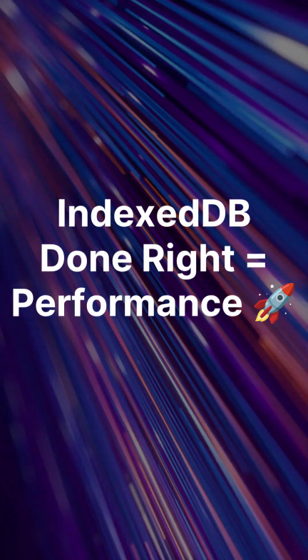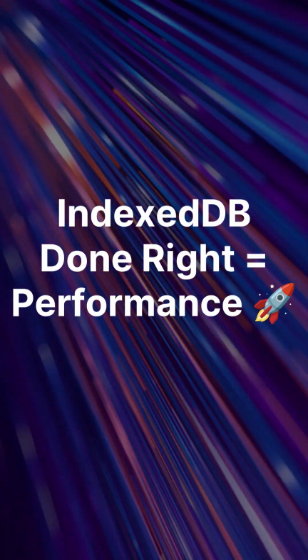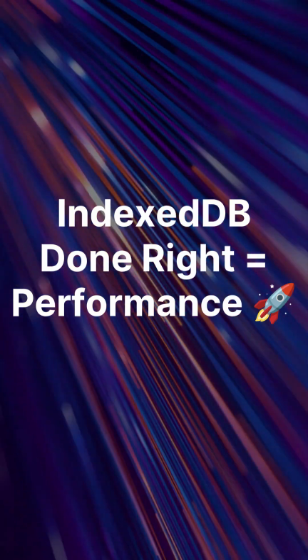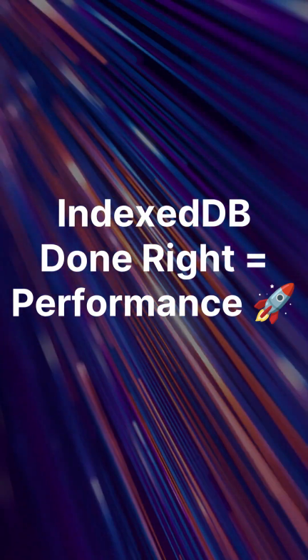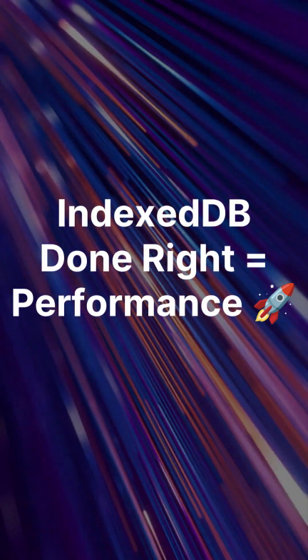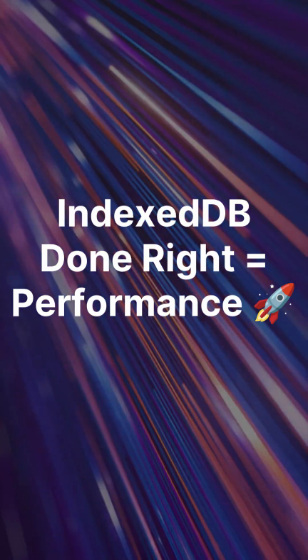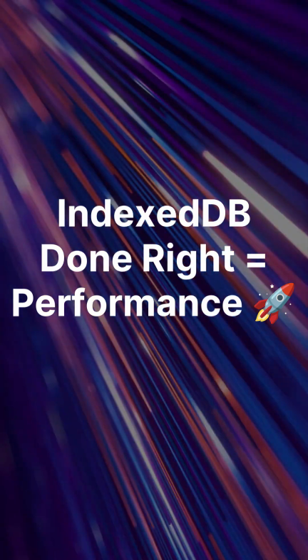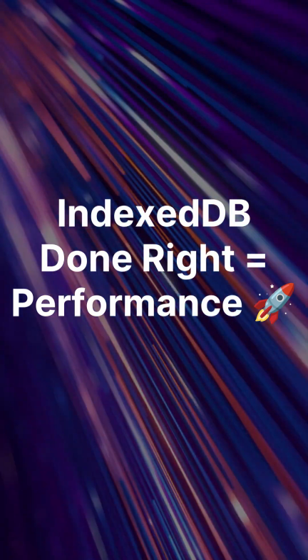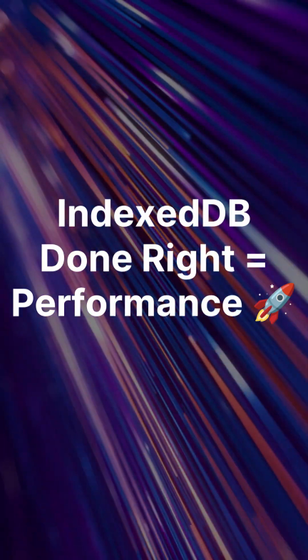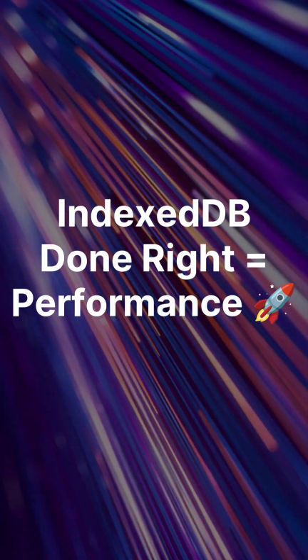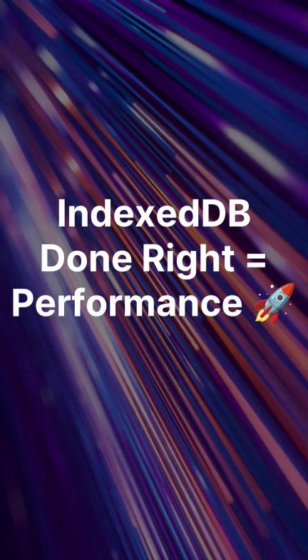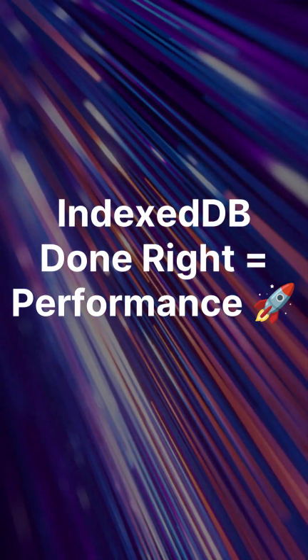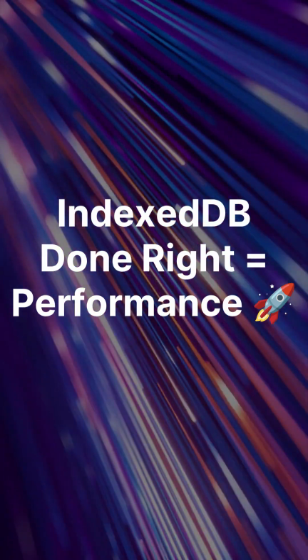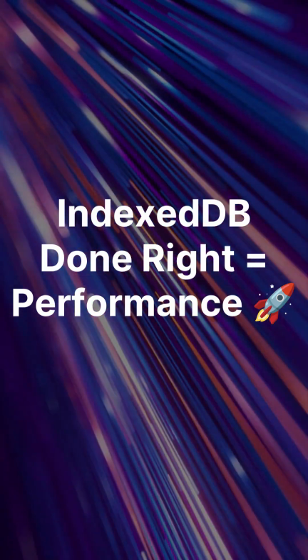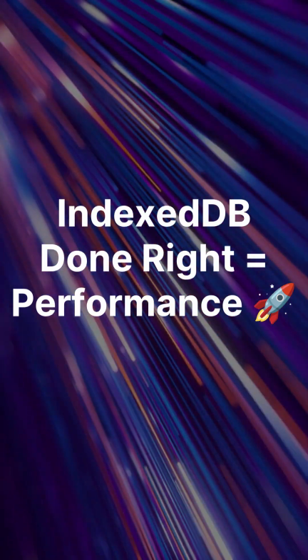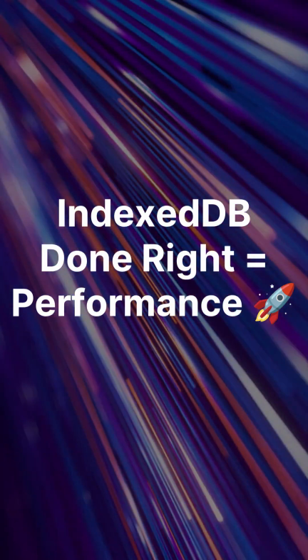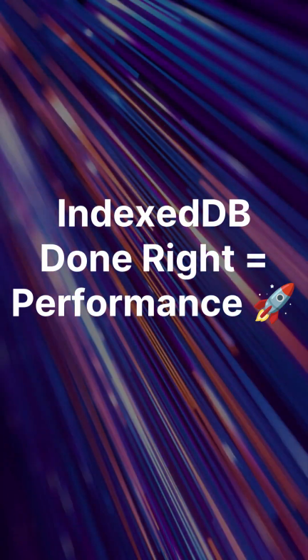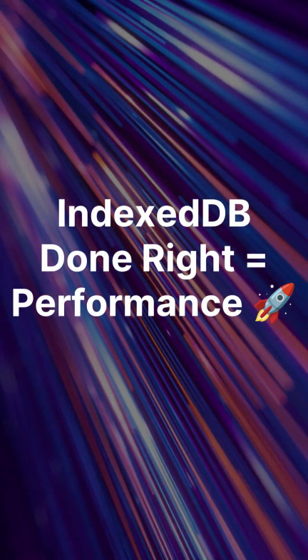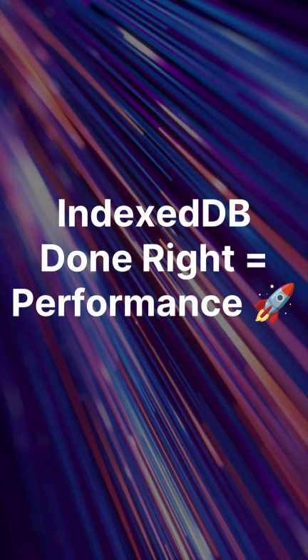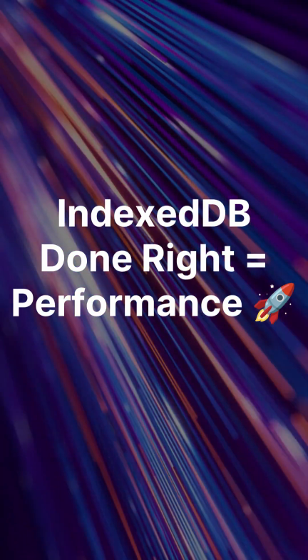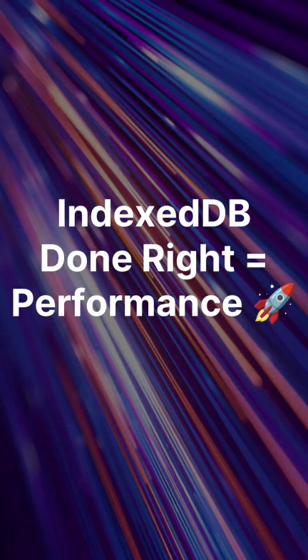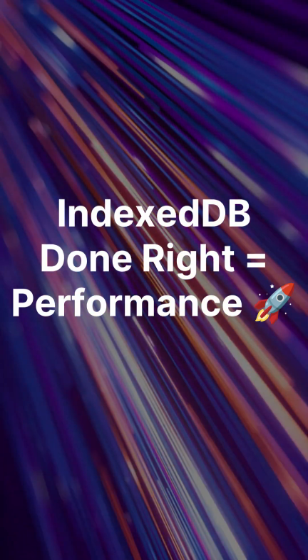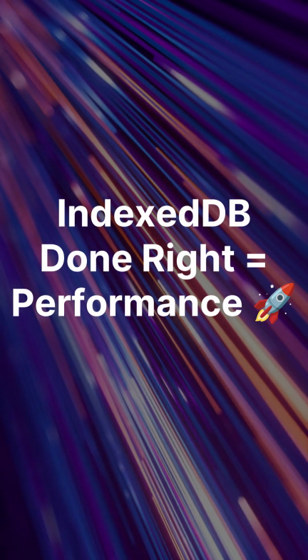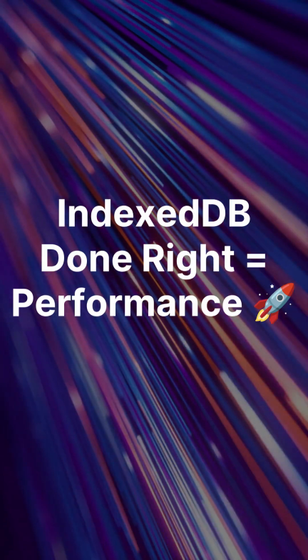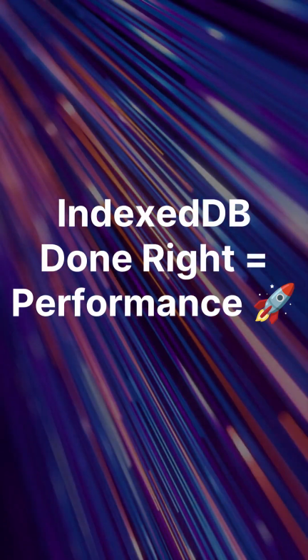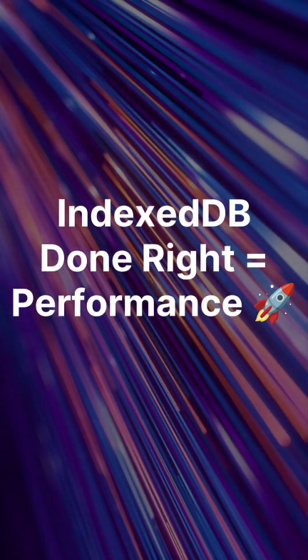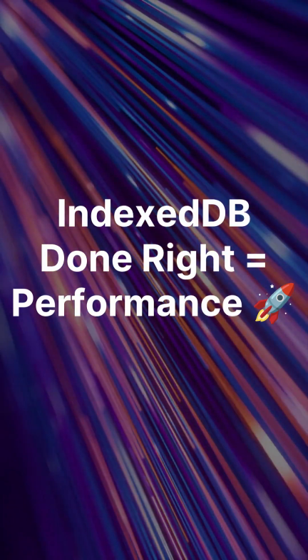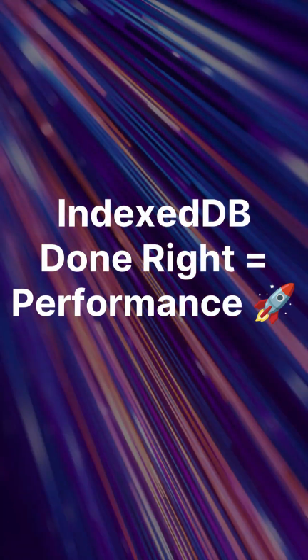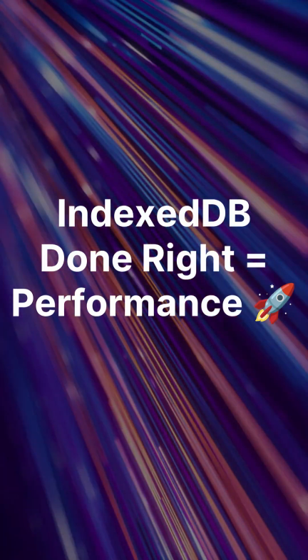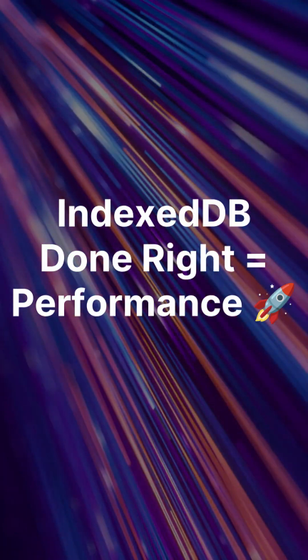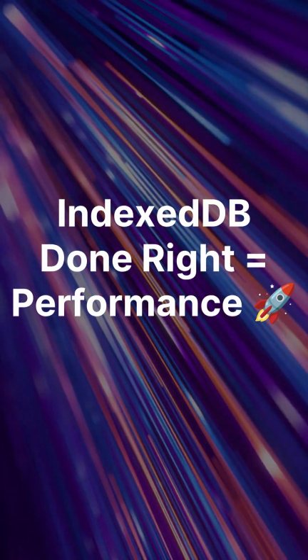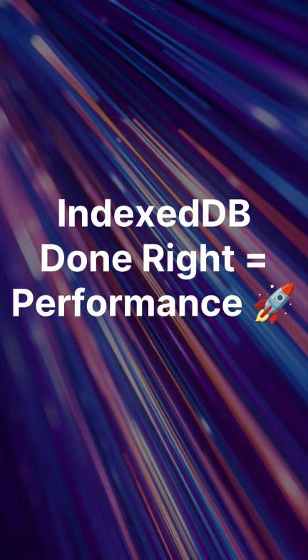IndexedDB is insanely fast when used right. Indexing, batching, async mindset, and clean design. Use it right and your app feels instant.